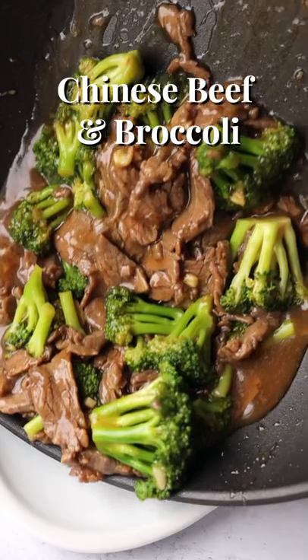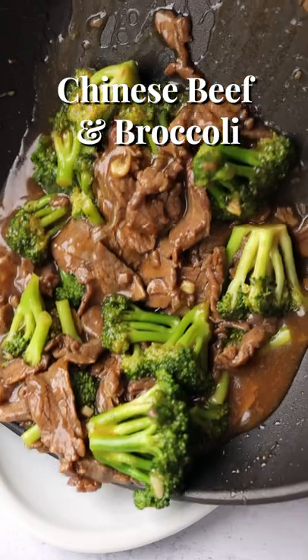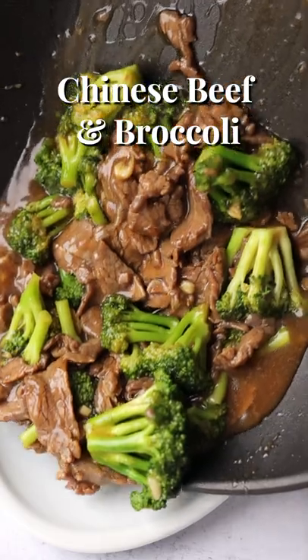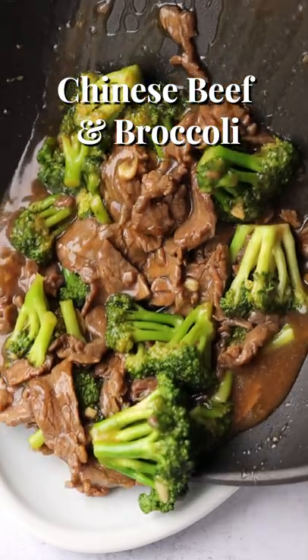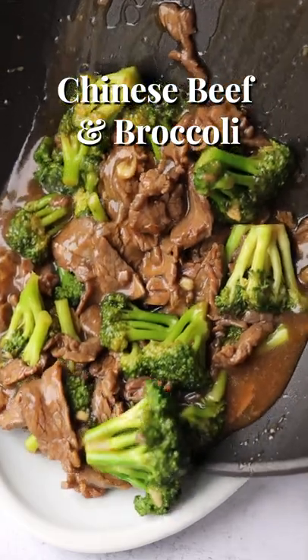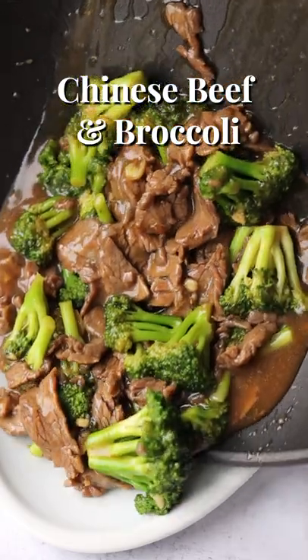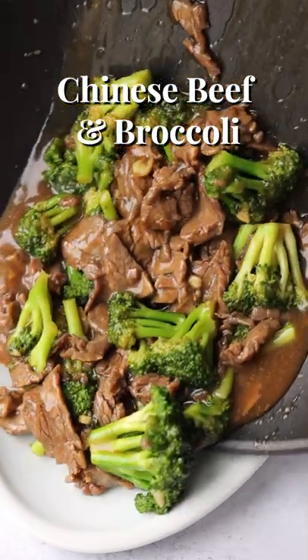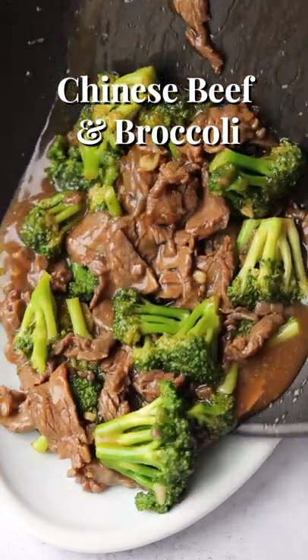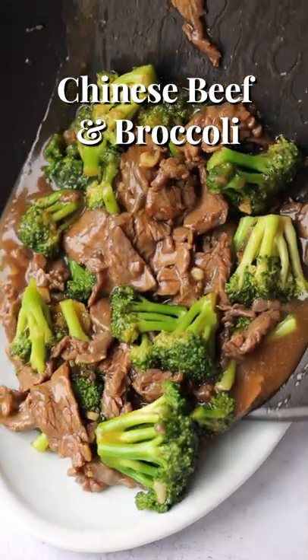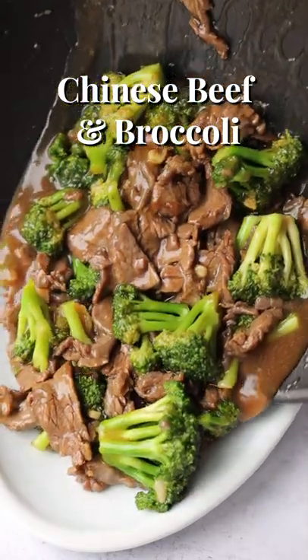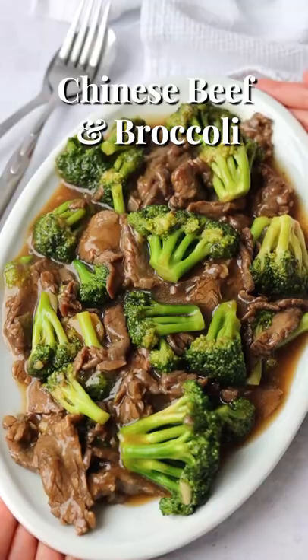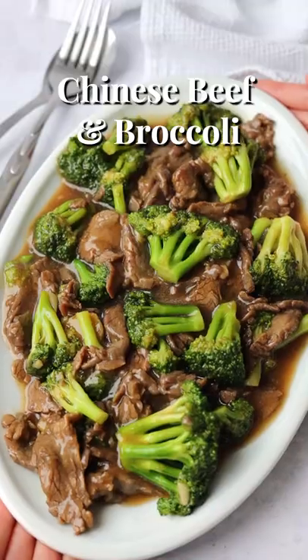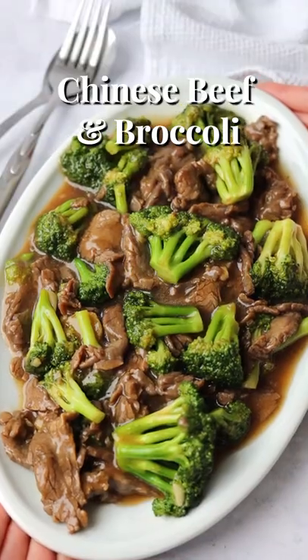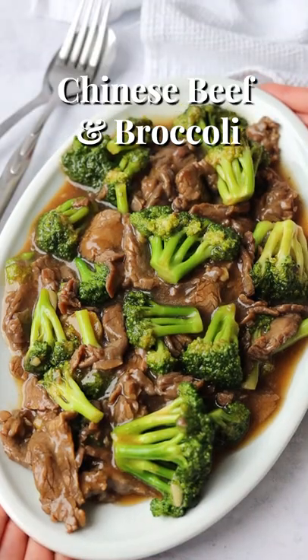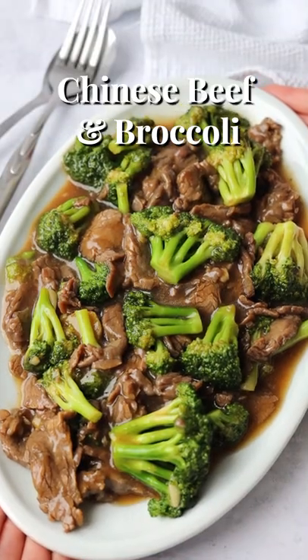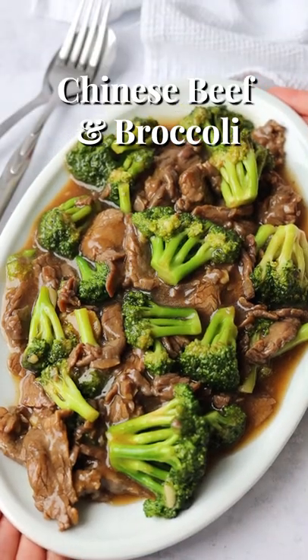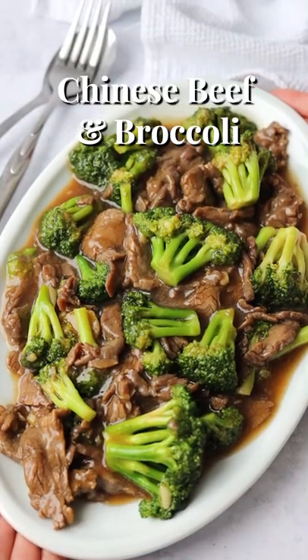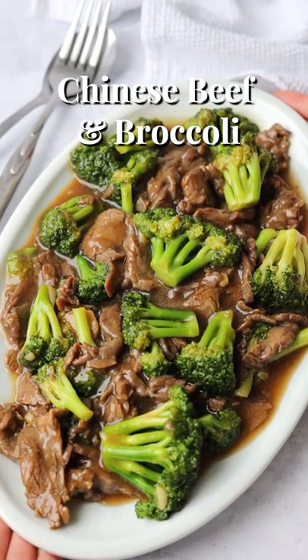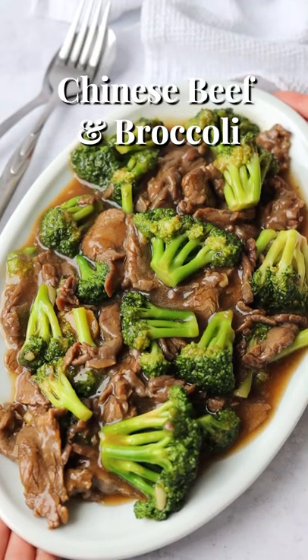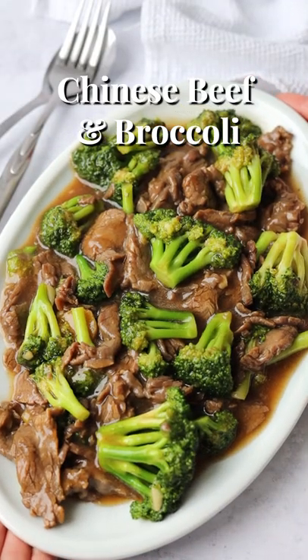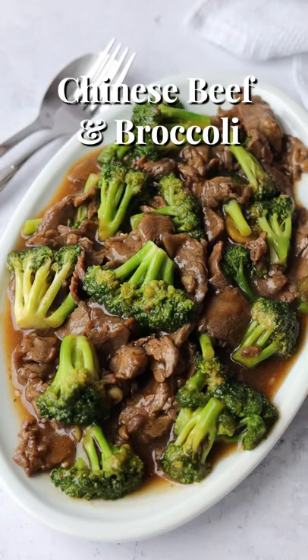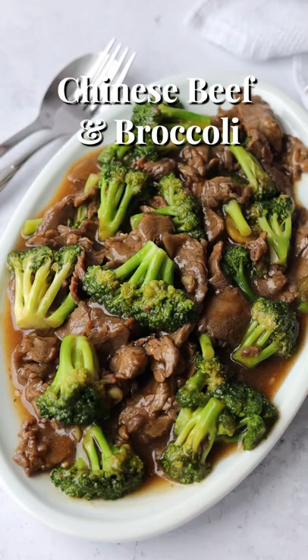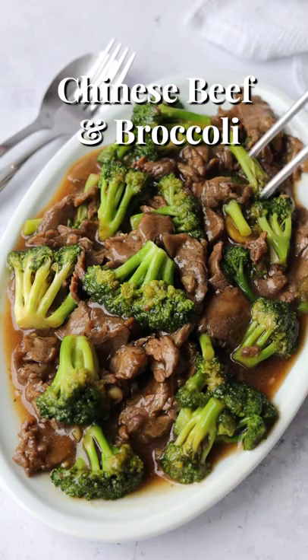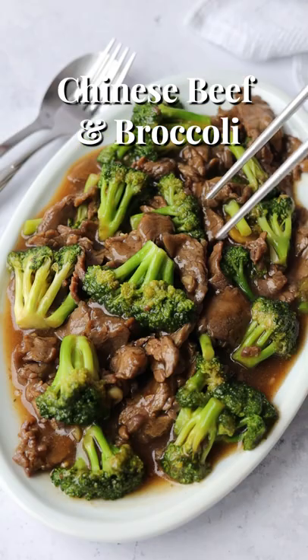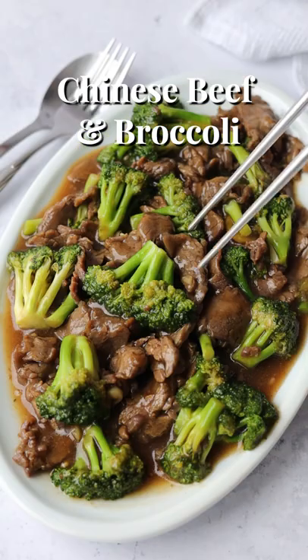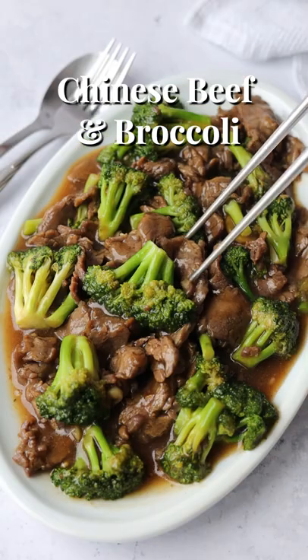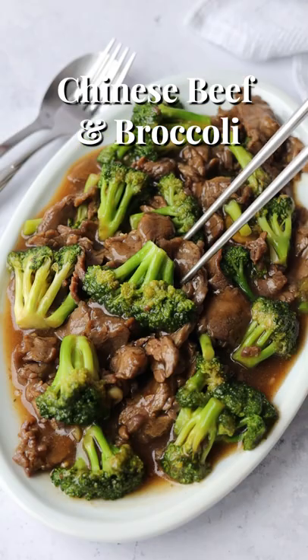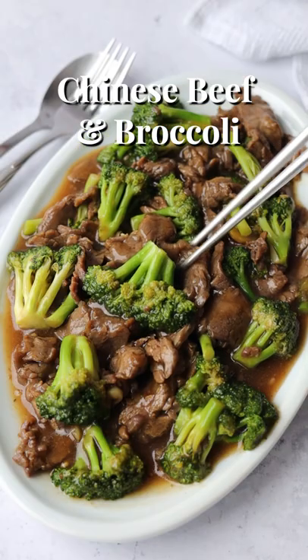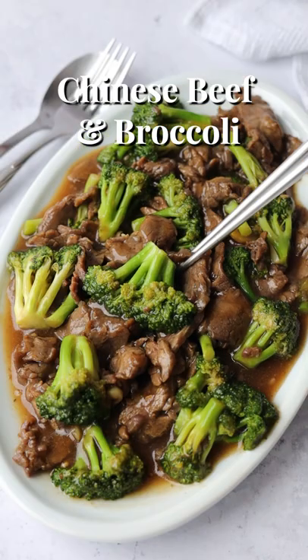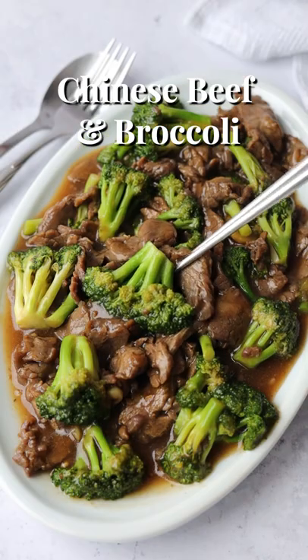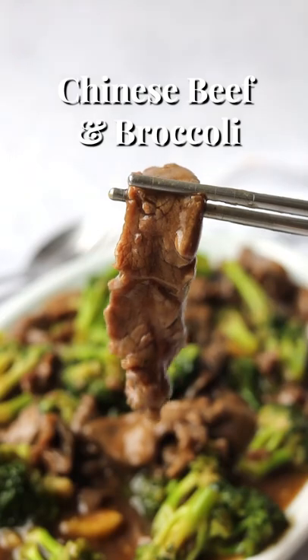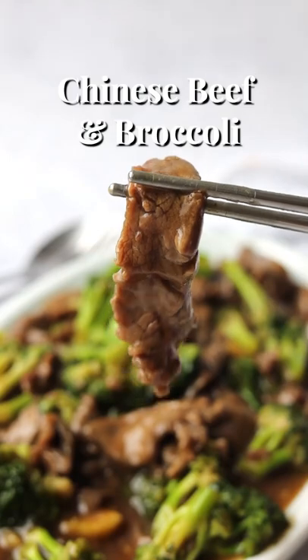30-minute delicious Chinese beef and broccoli. Tender beef stir-fried with broccoli in a savory sauce.